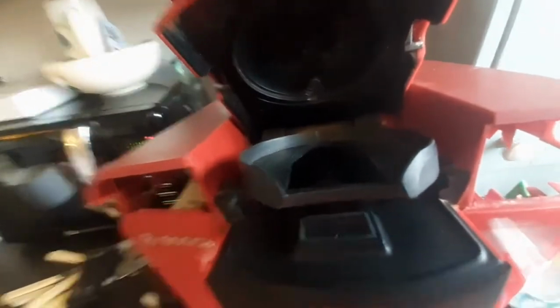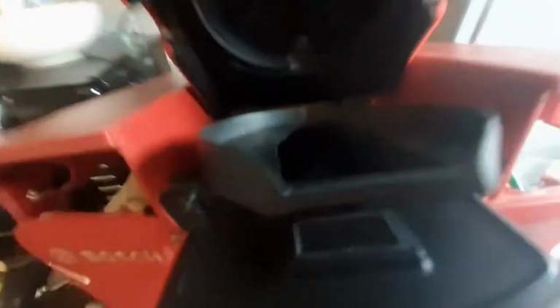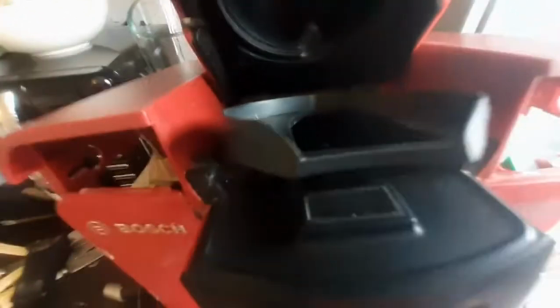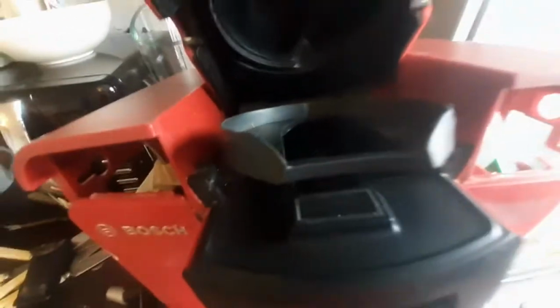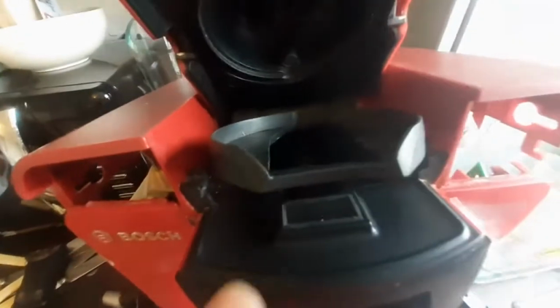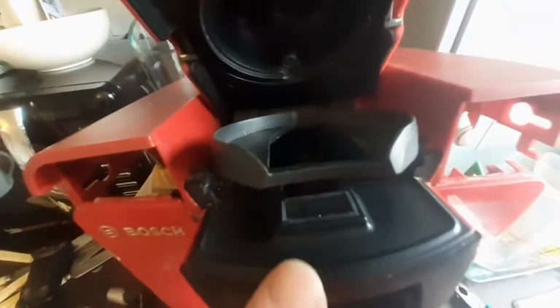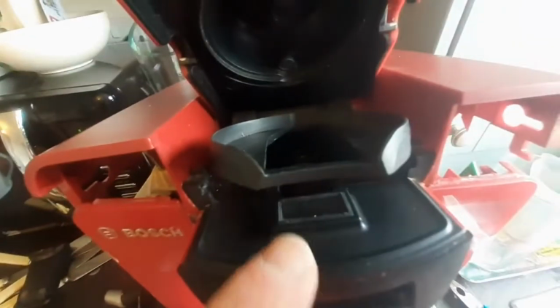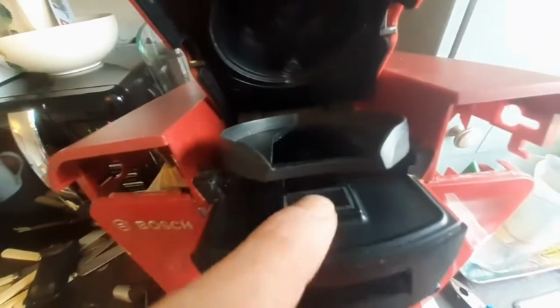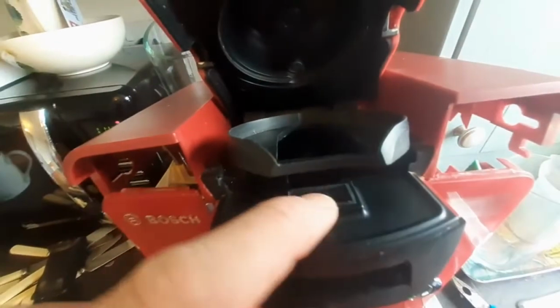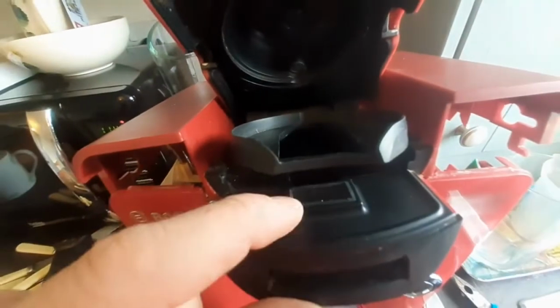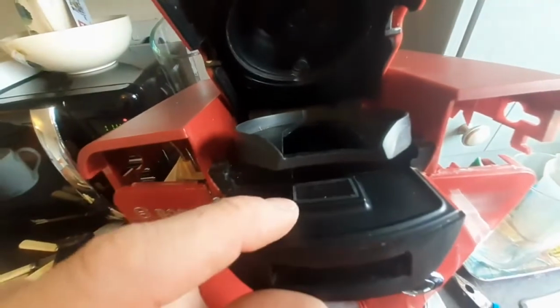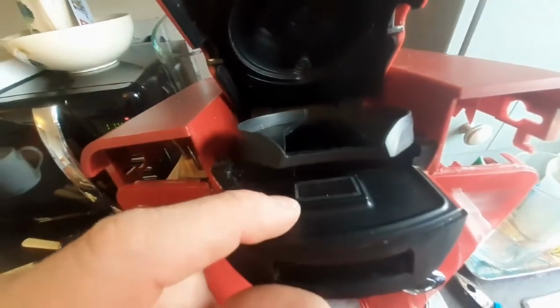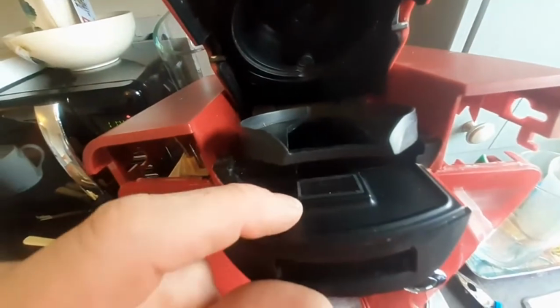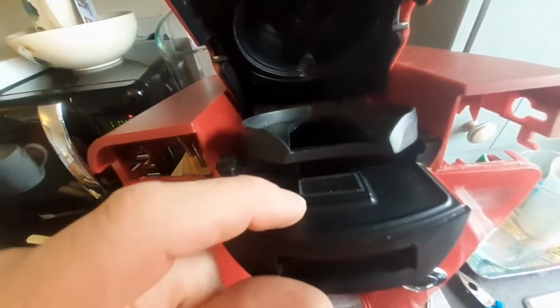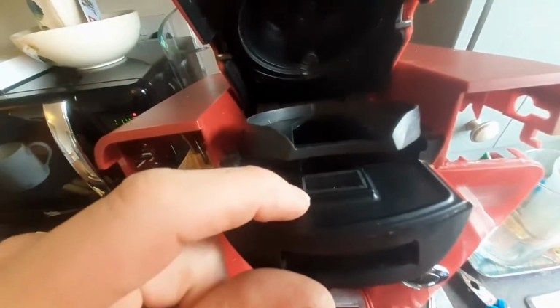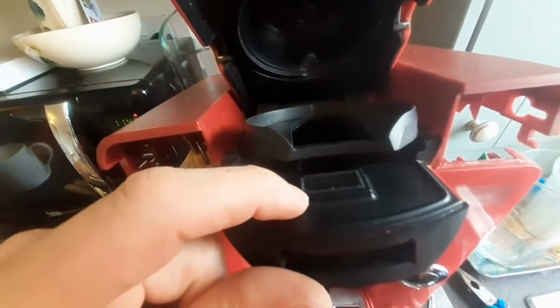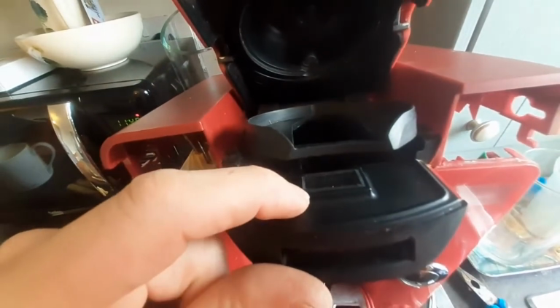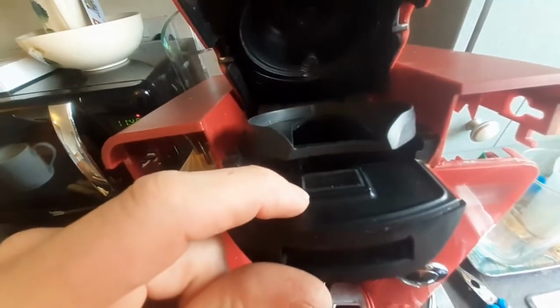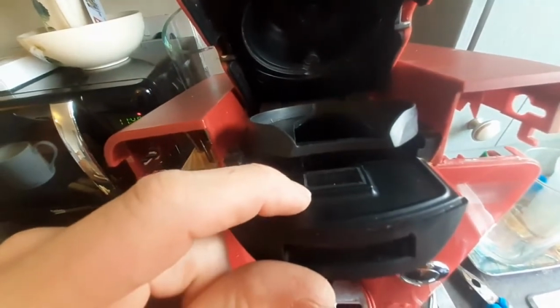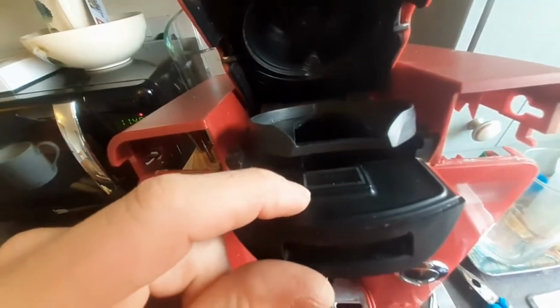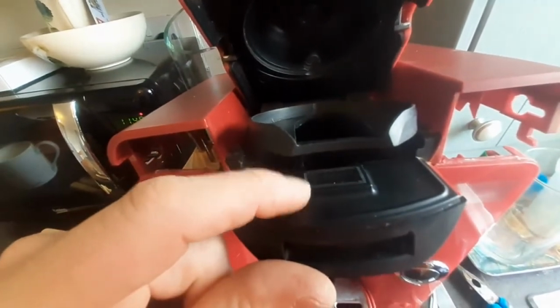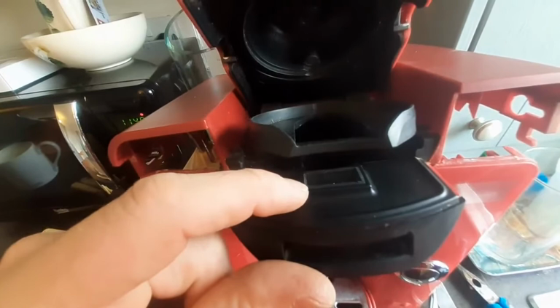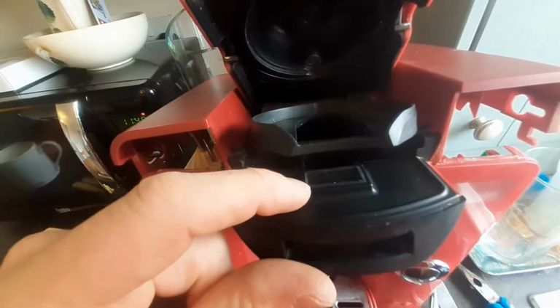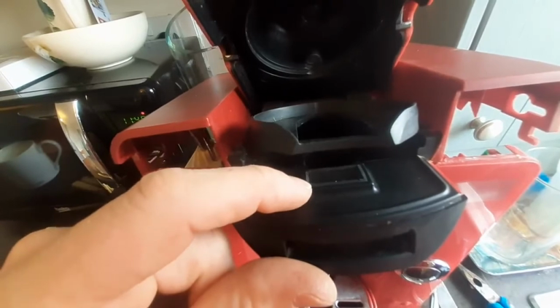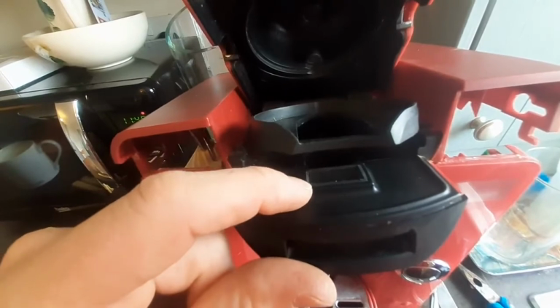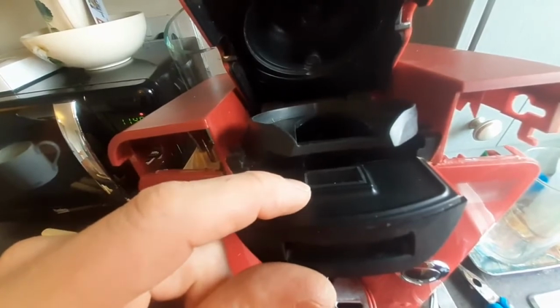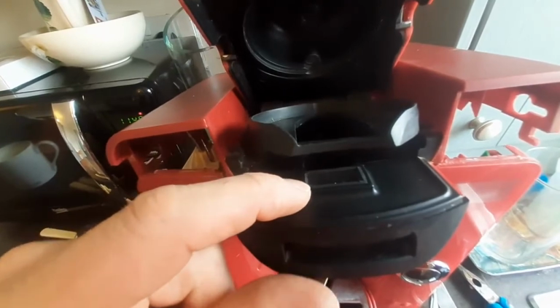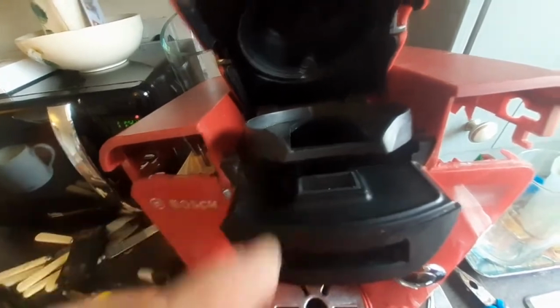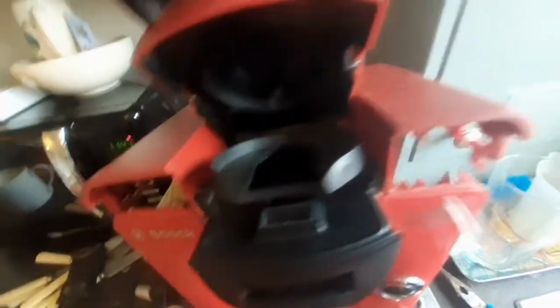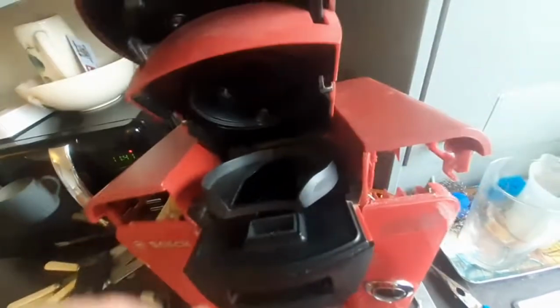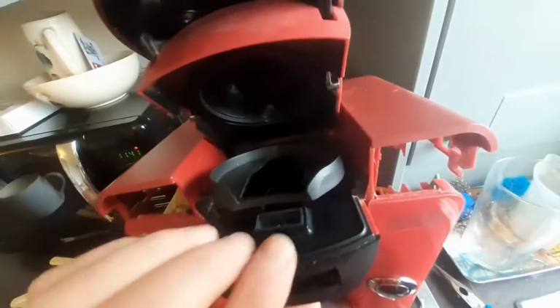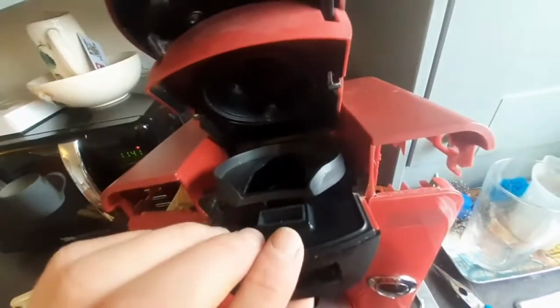It's got the little seal around the top — you have to remember to put that back on top of the little barcode reader when you take it out.